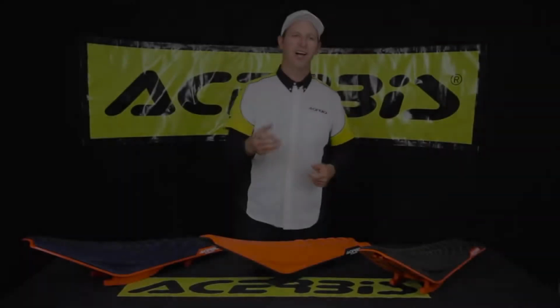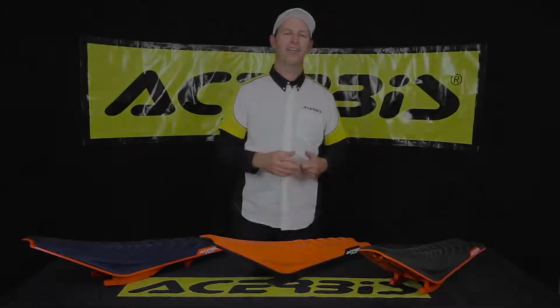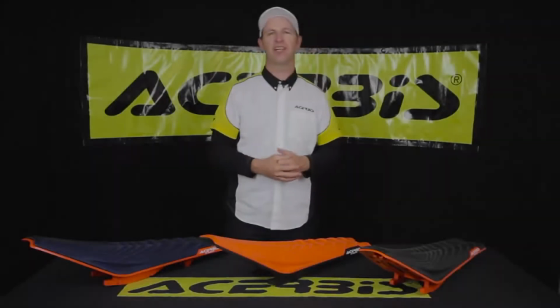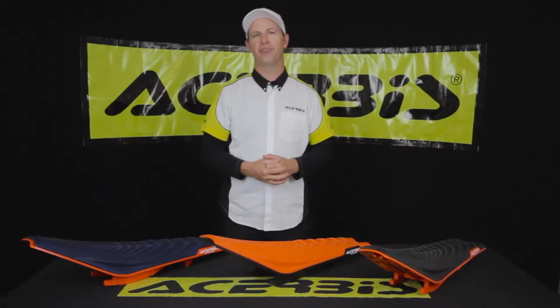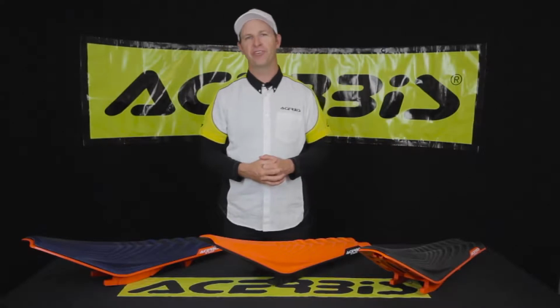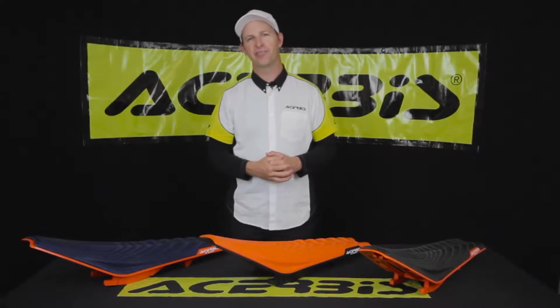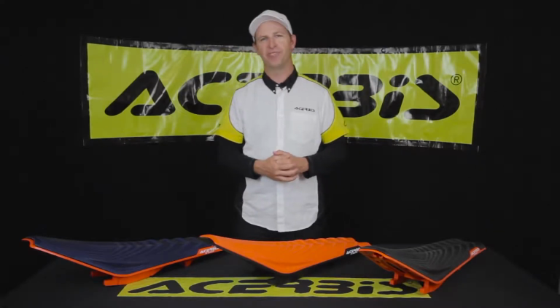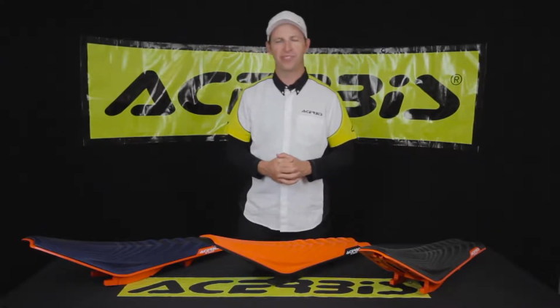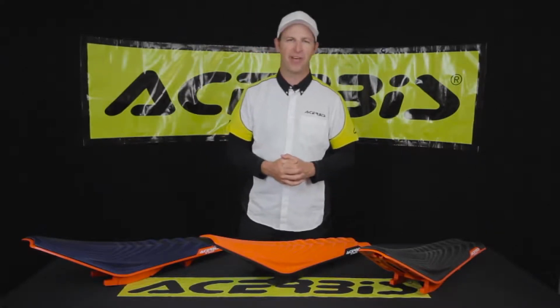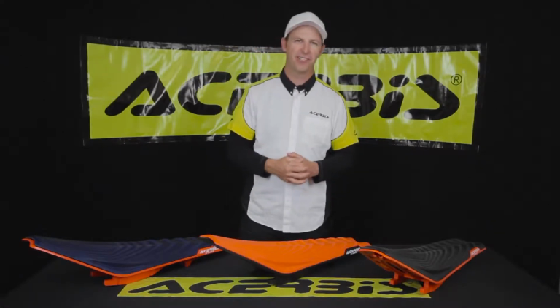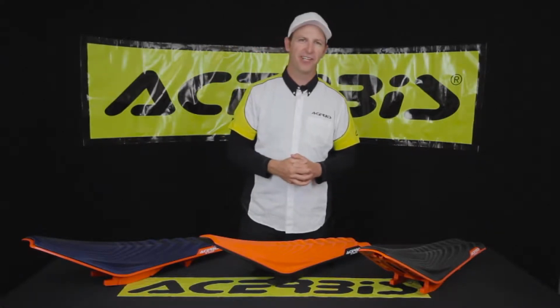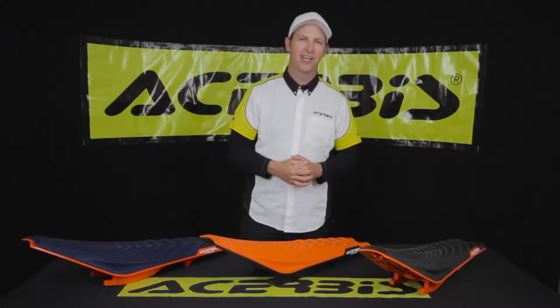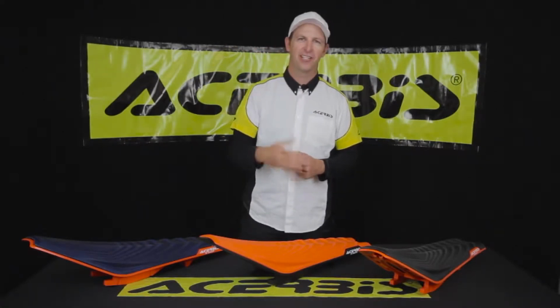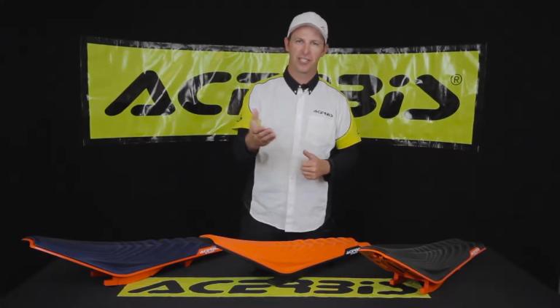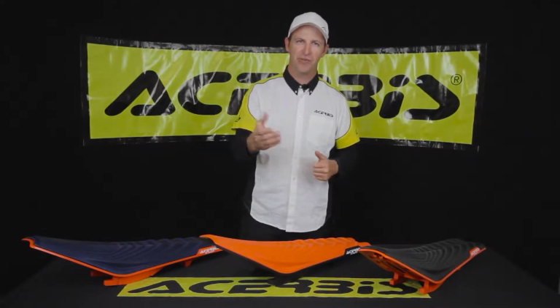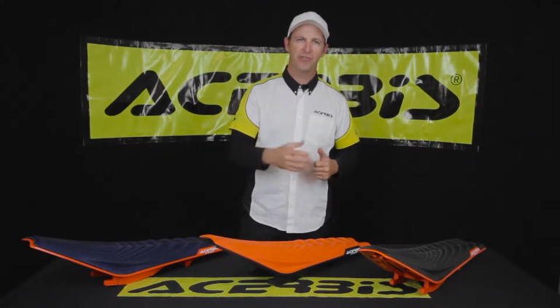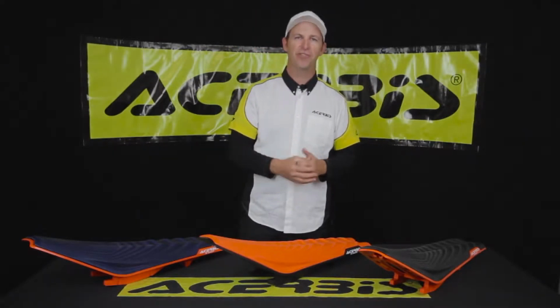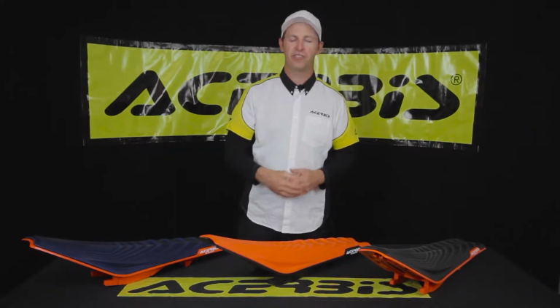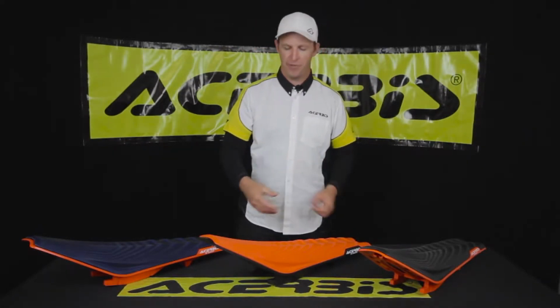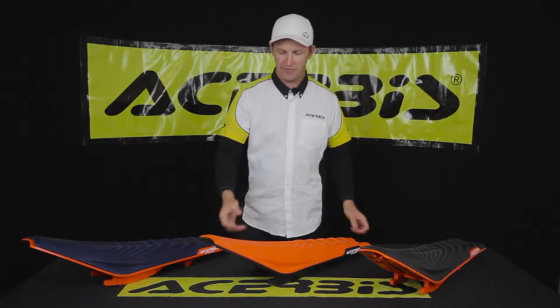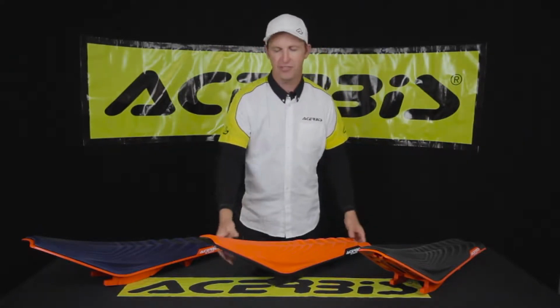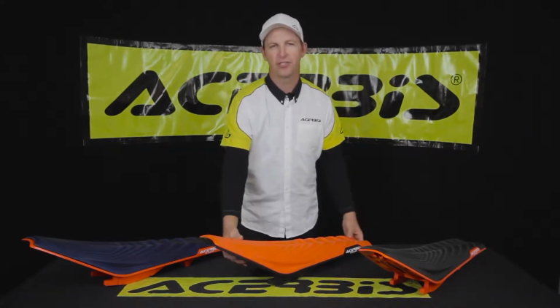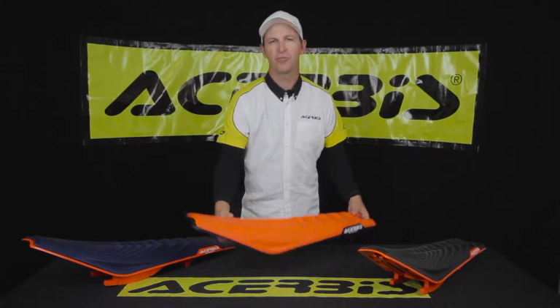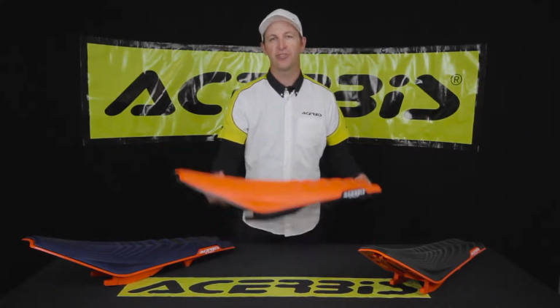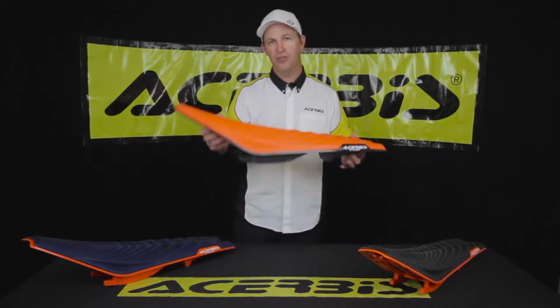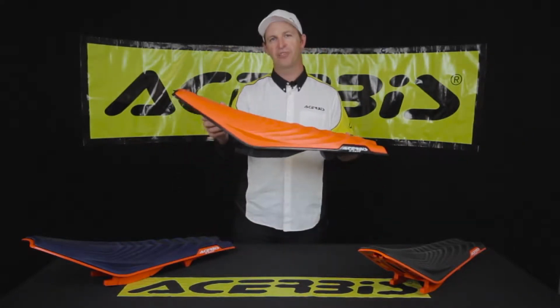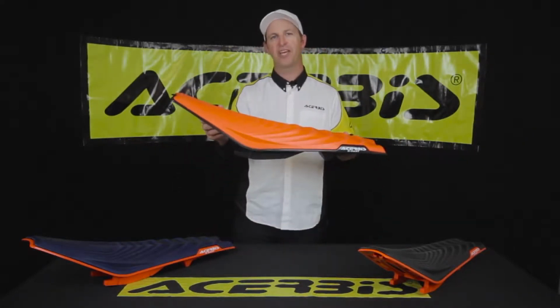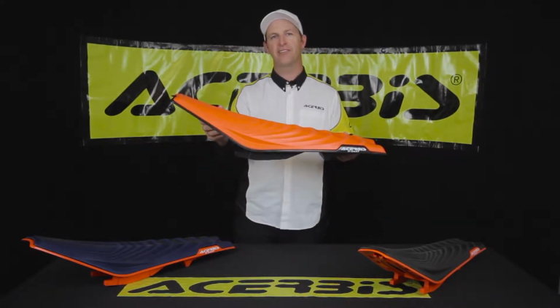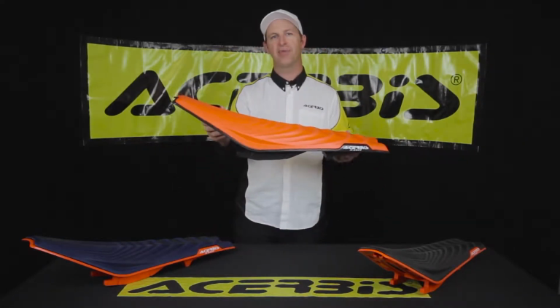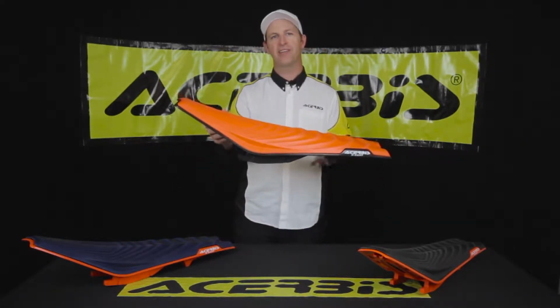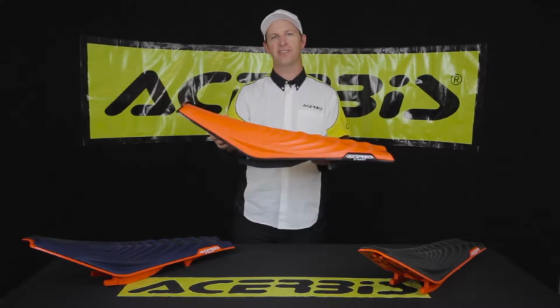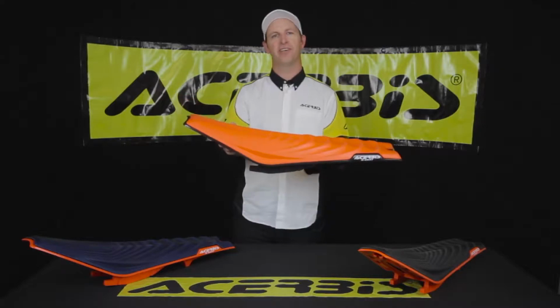Hi, Talon Vaughn here, a Truby's sales manager. I'd like to share with you a few features and benefits of the Truby's new KTM XC.